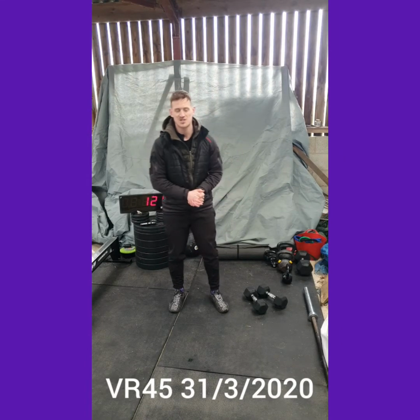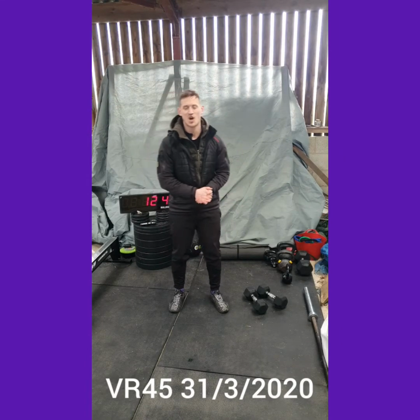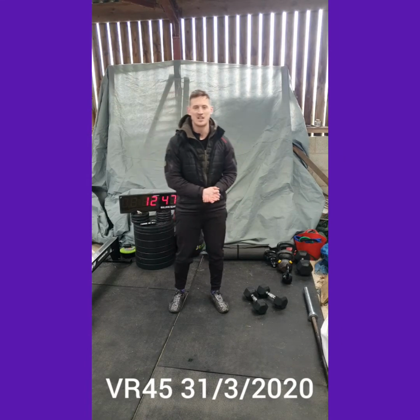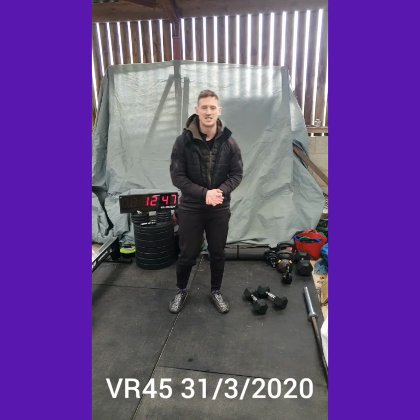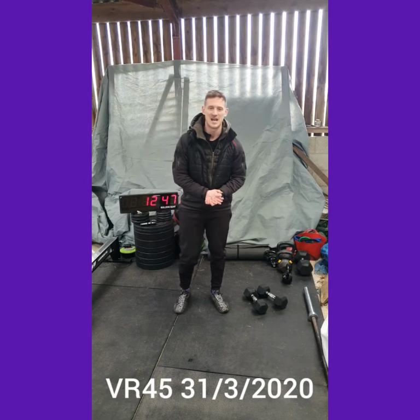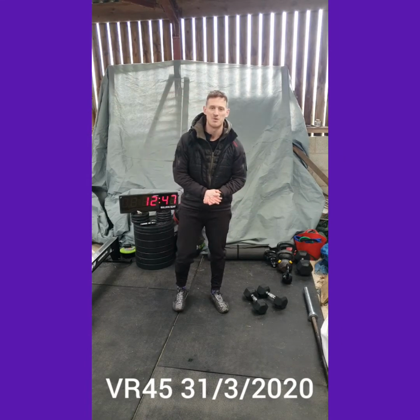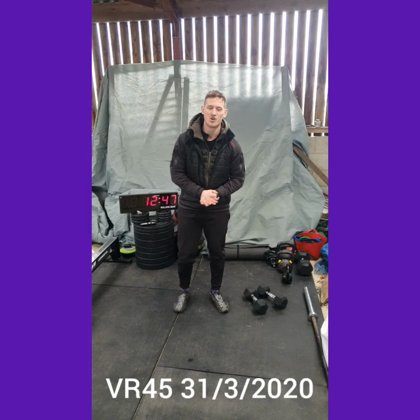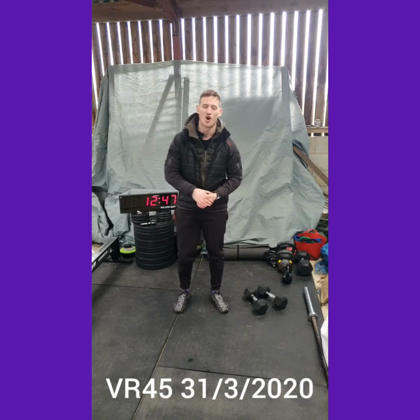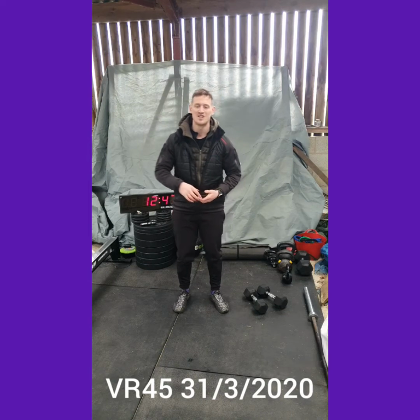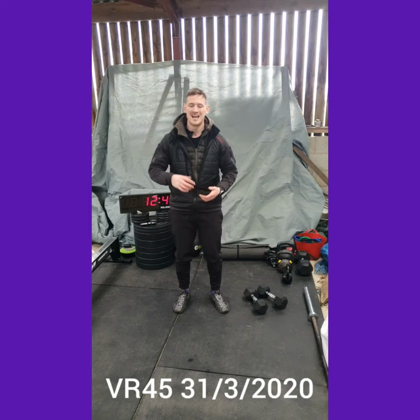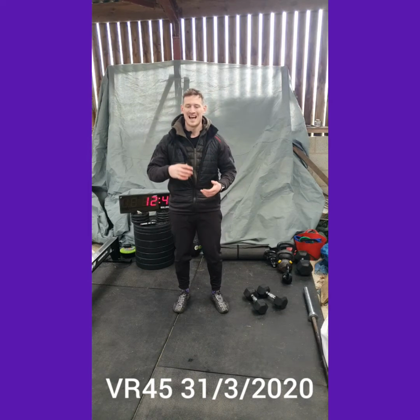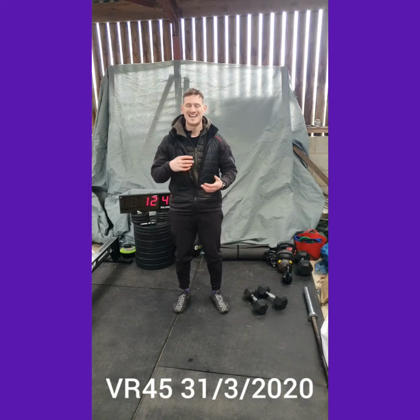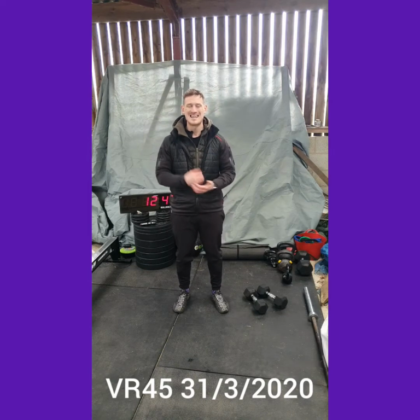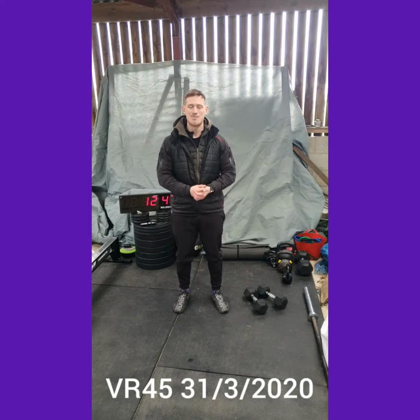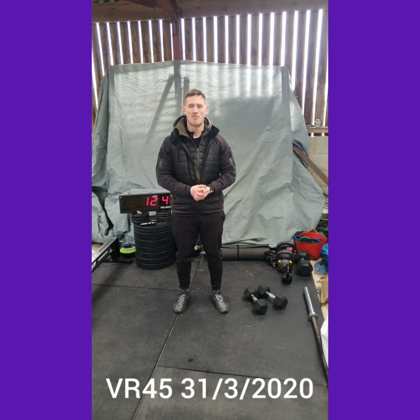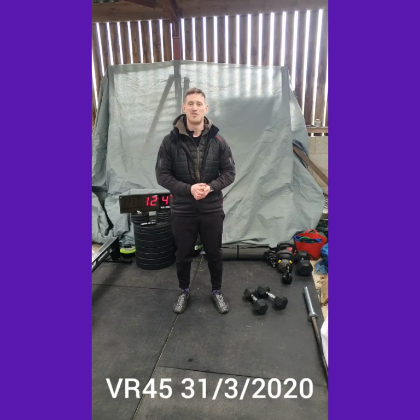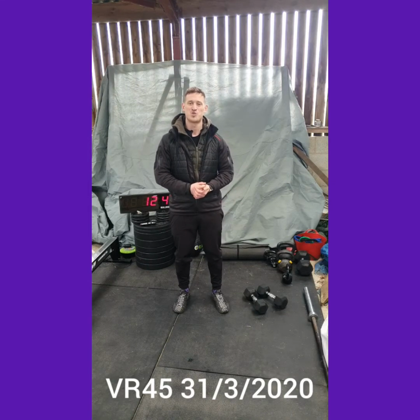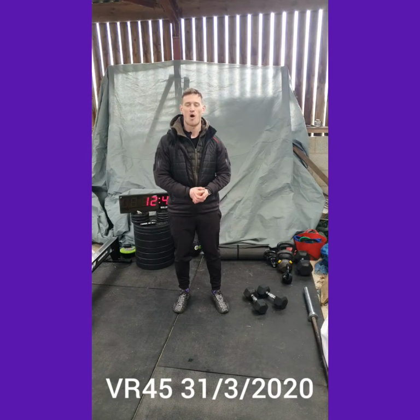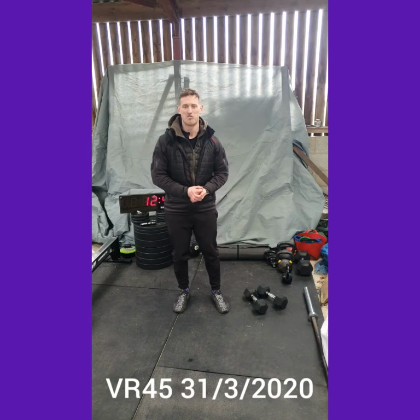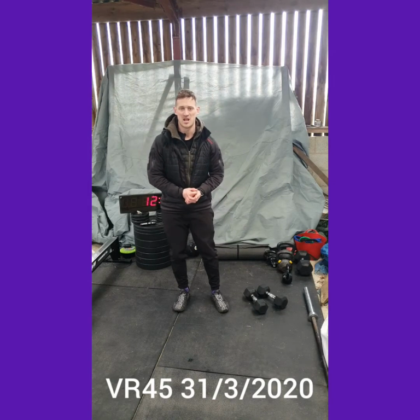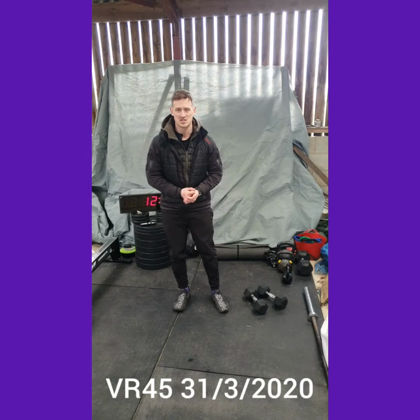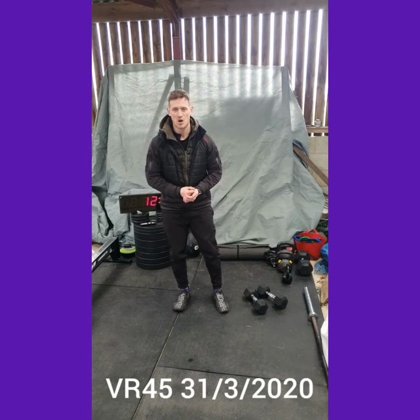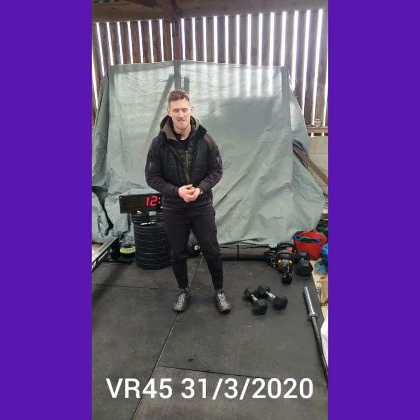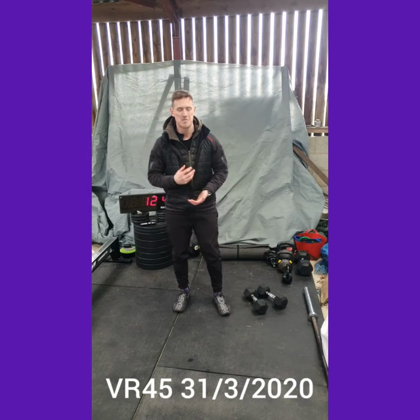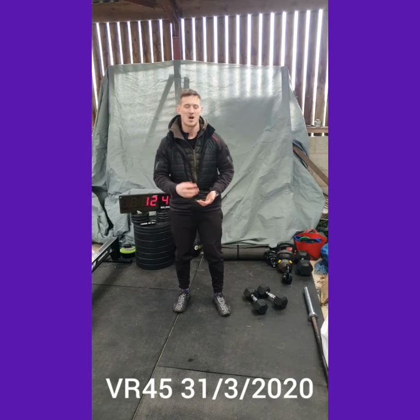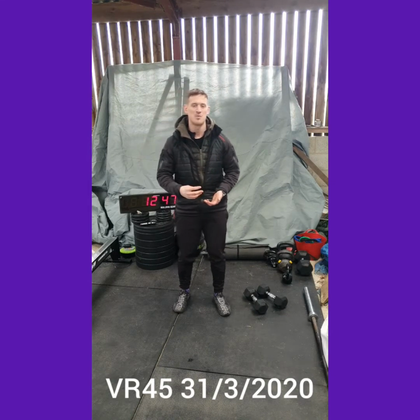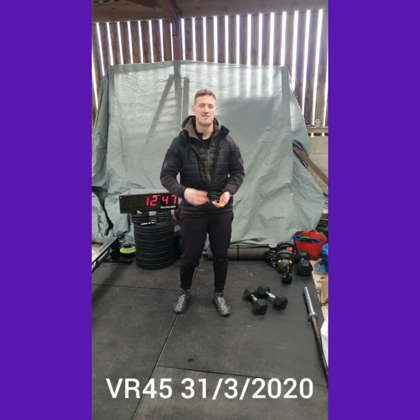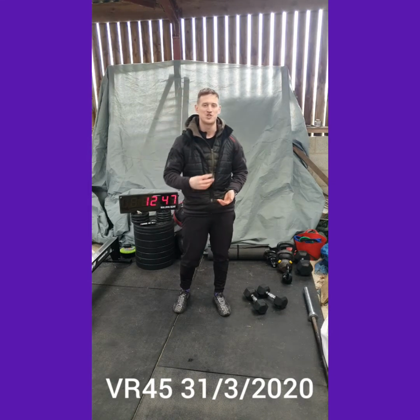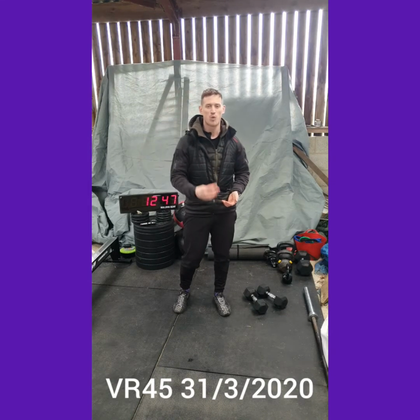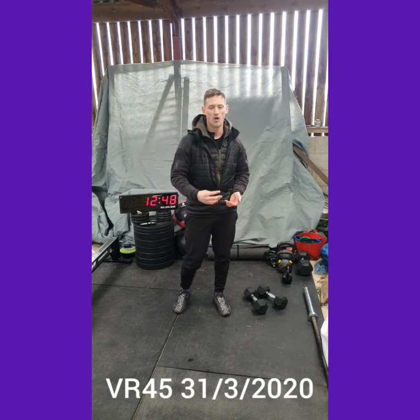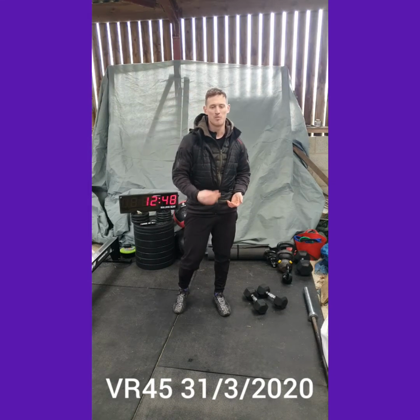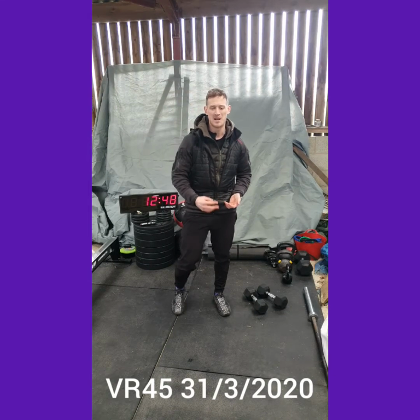Starting today, we've got an EMOM for 12 minutes — so every minute on the minute for 12 minutes.